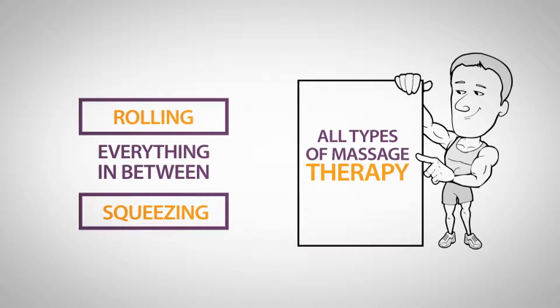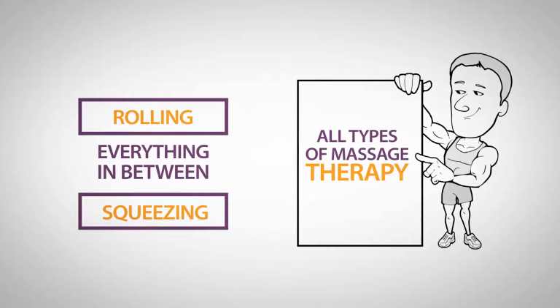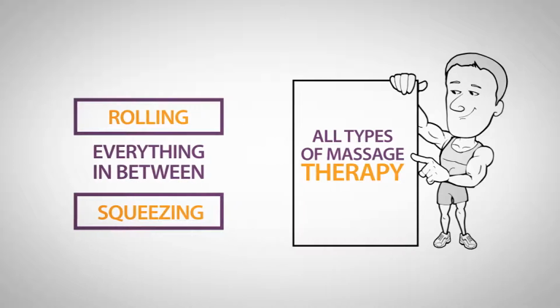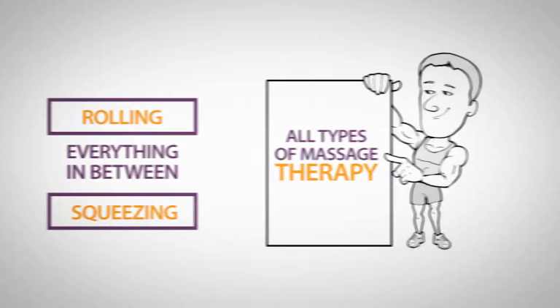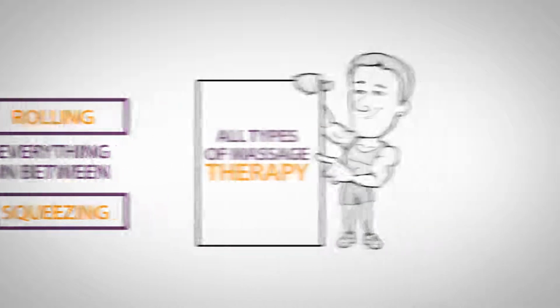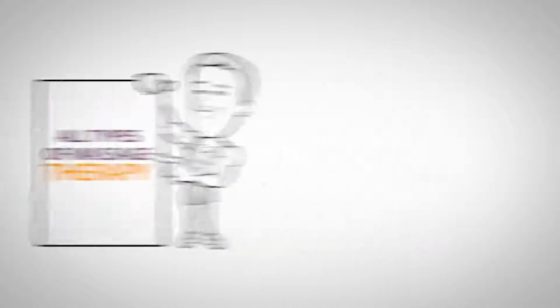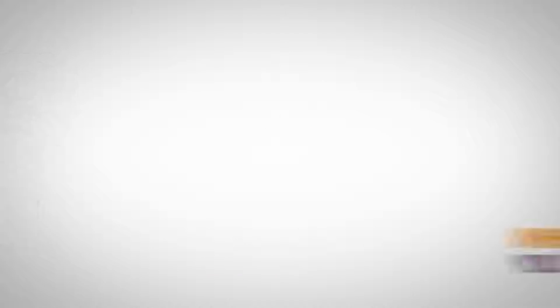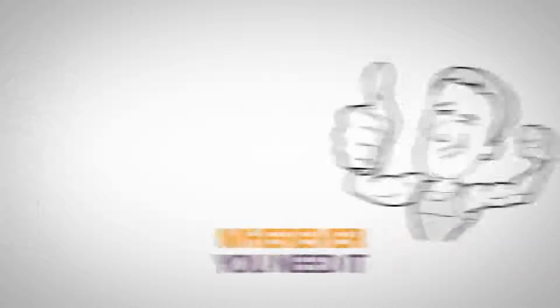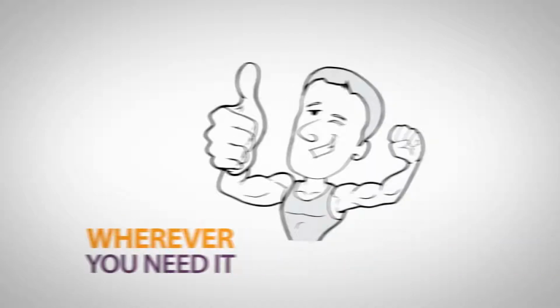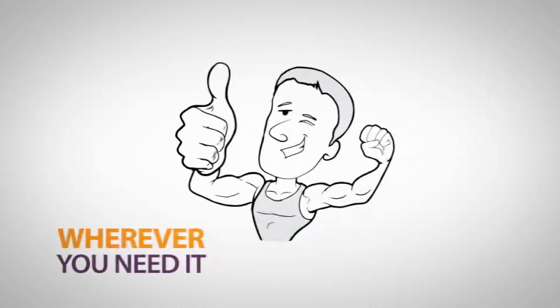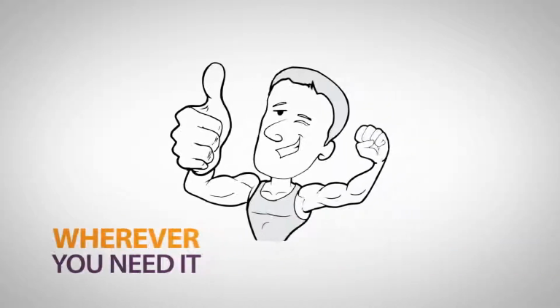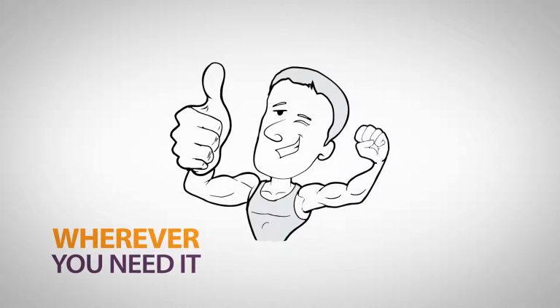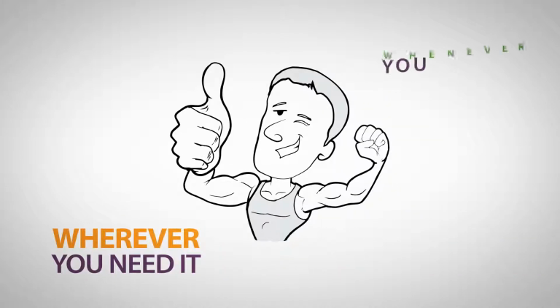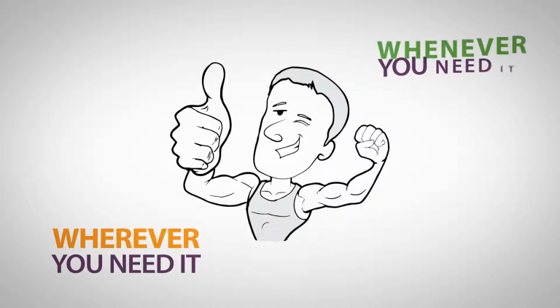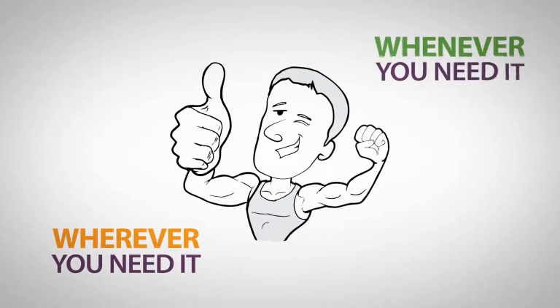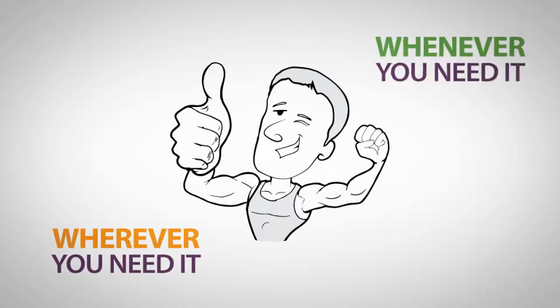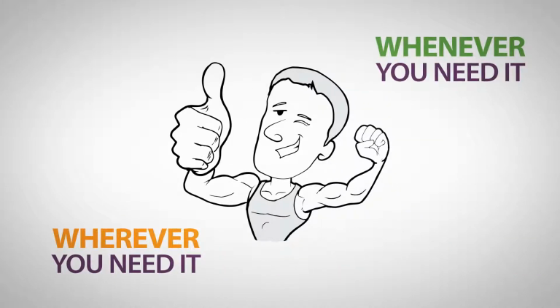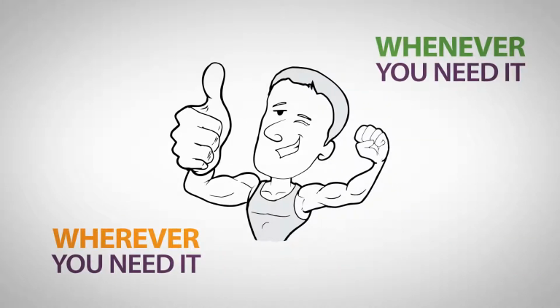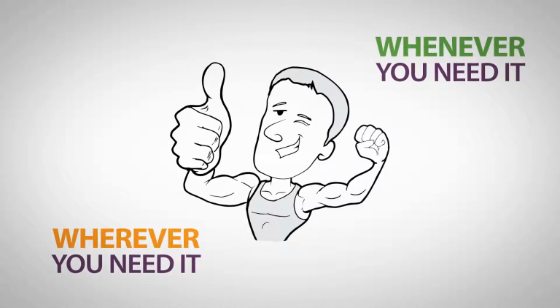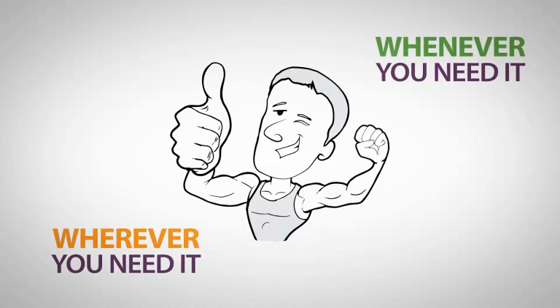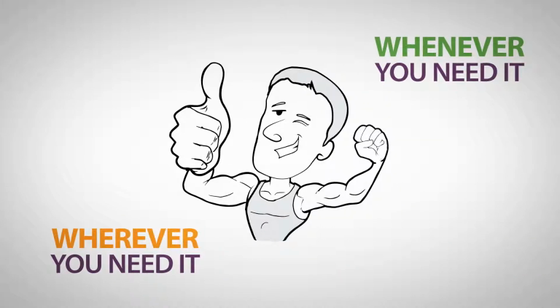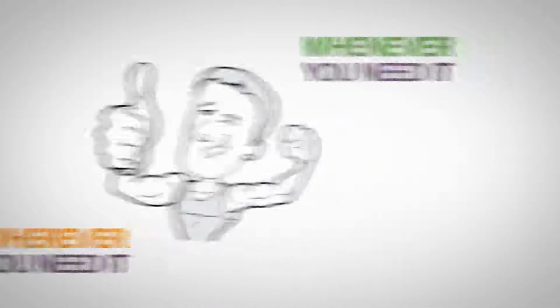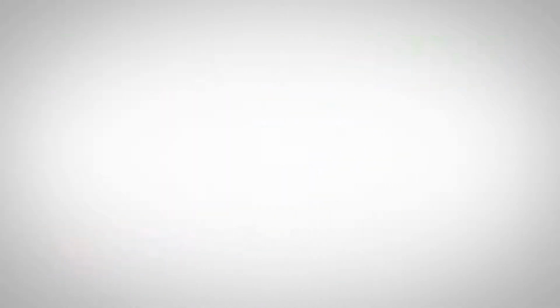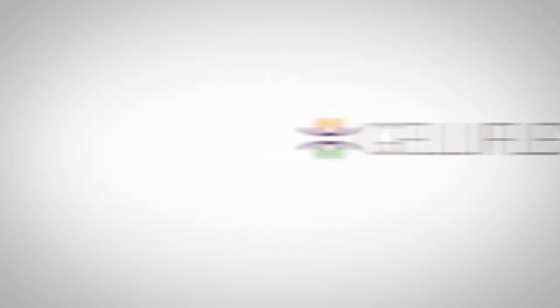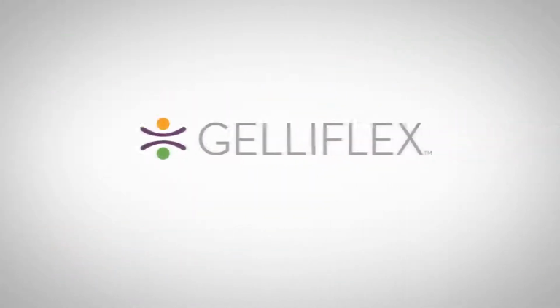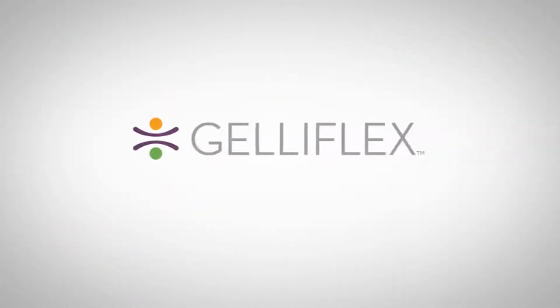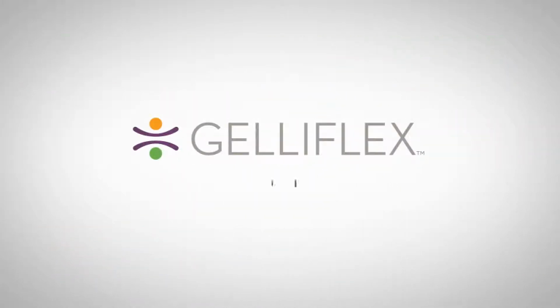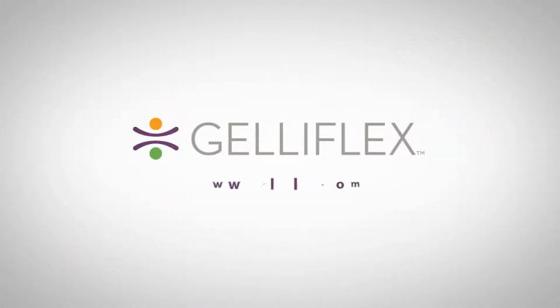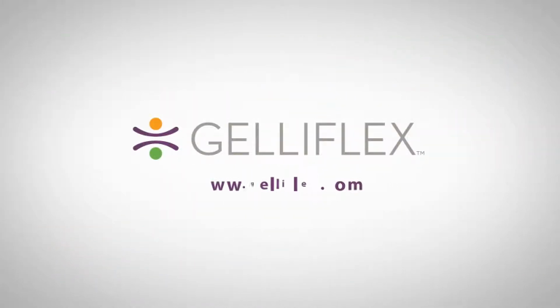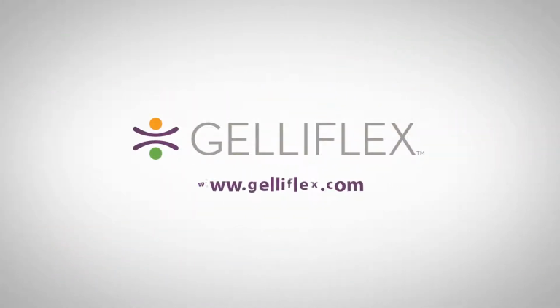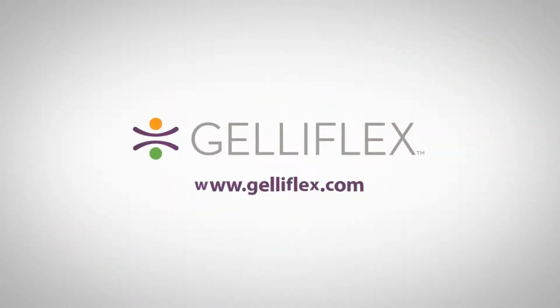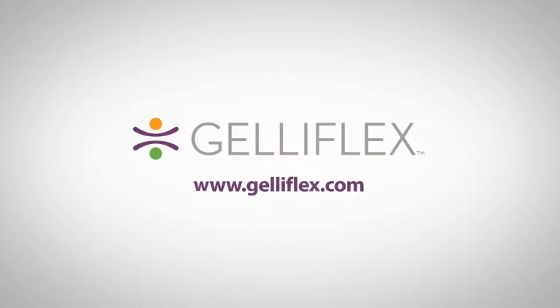So you get the relief you need wherever you need it, whenever you need it. Buy now at Jellyflex.com.